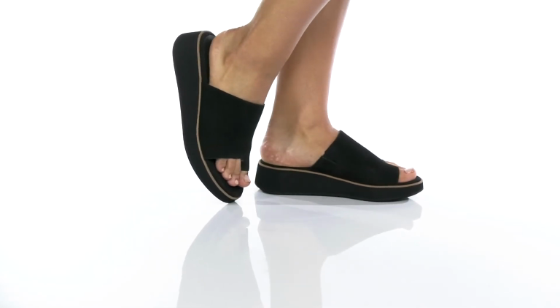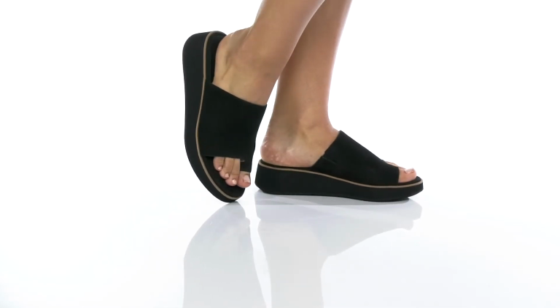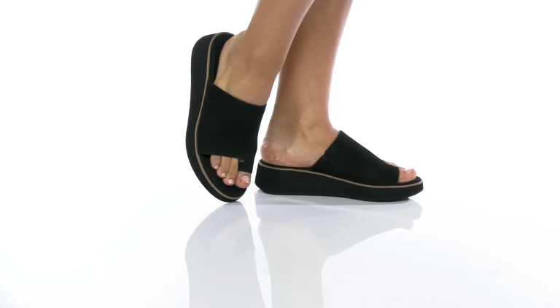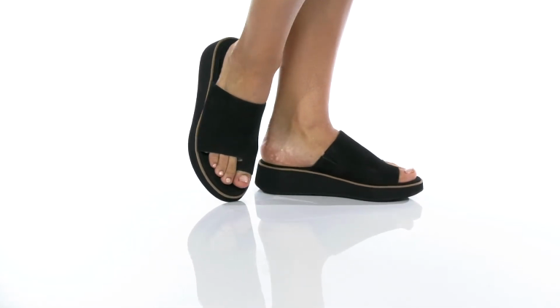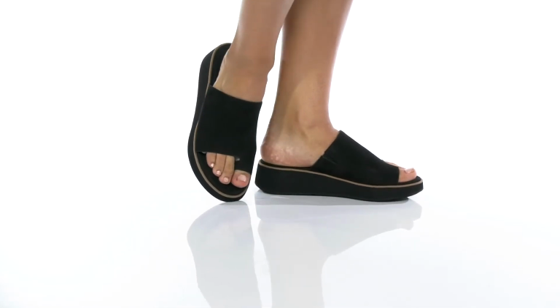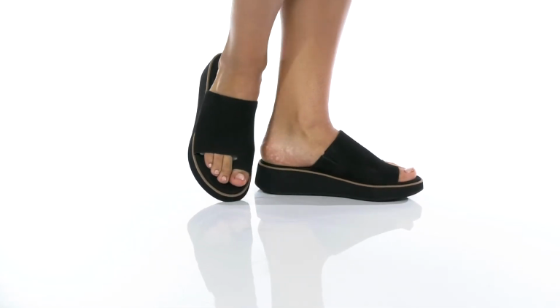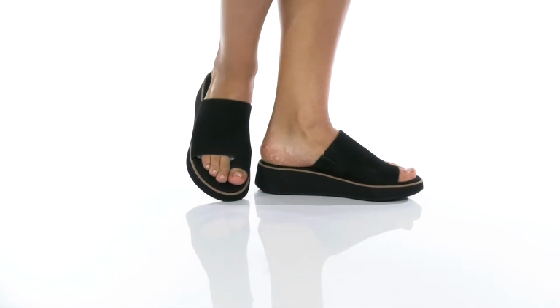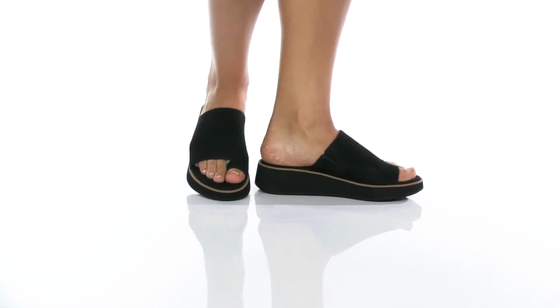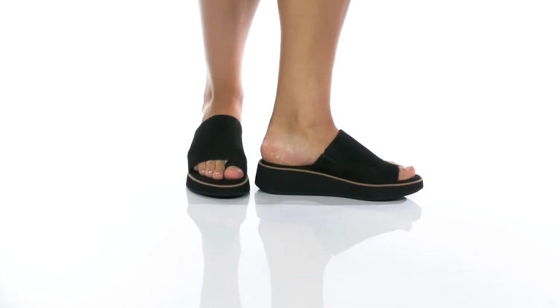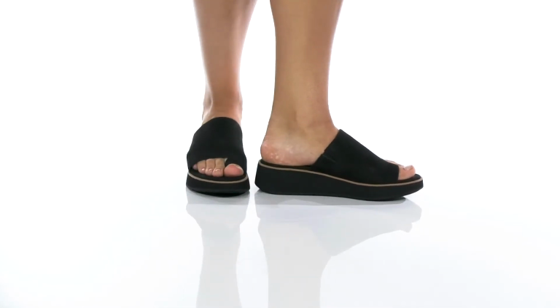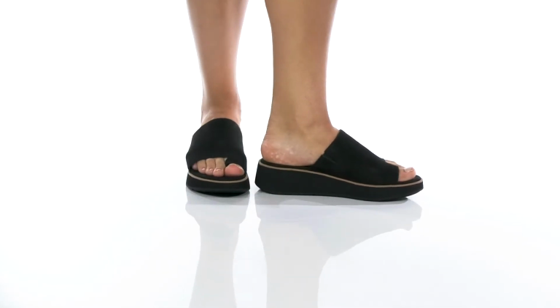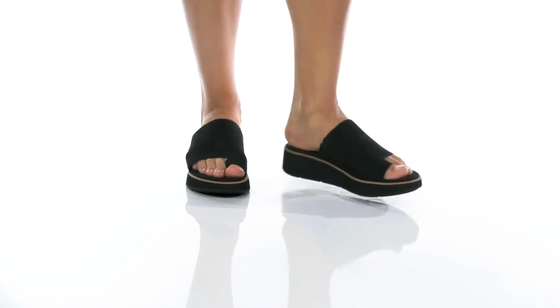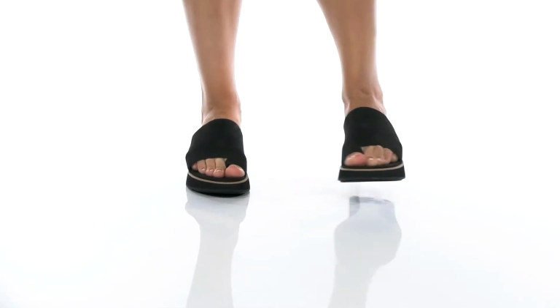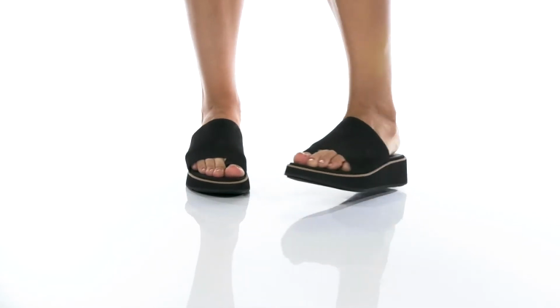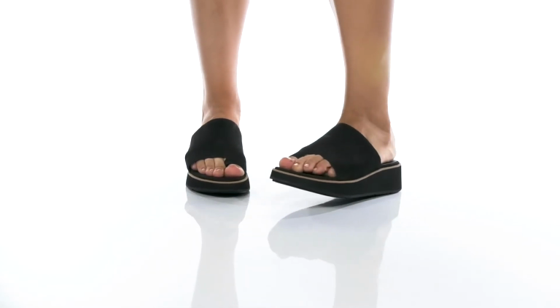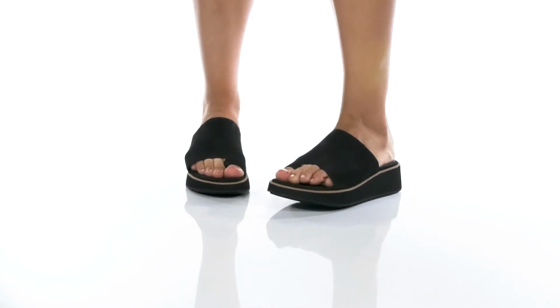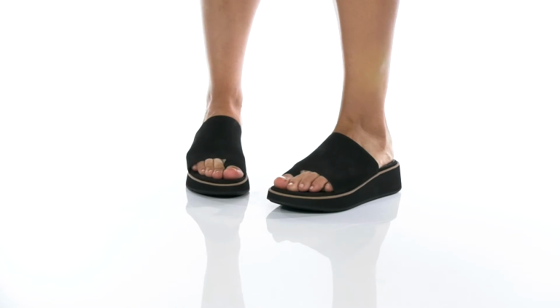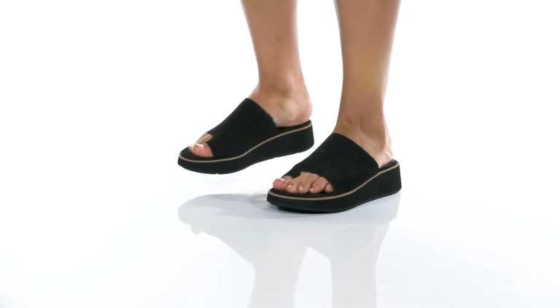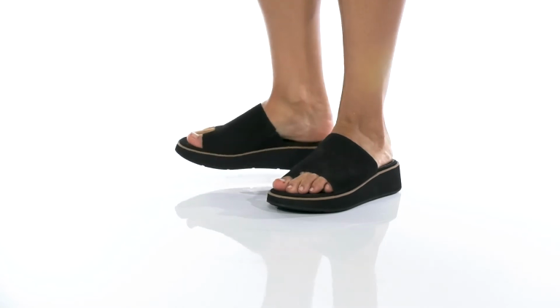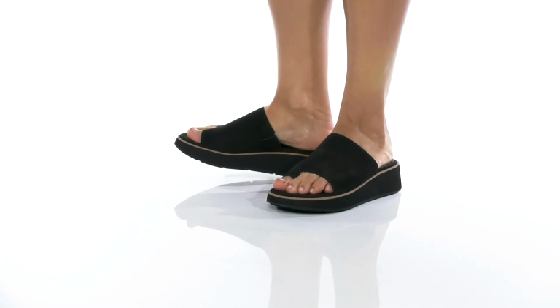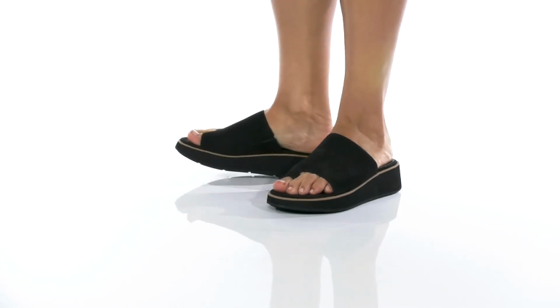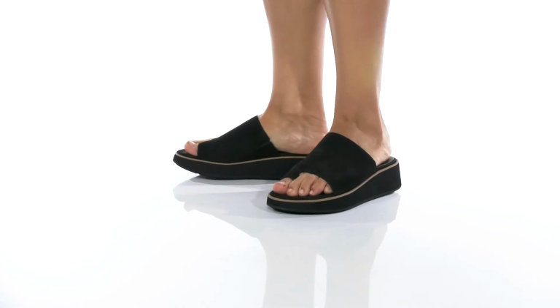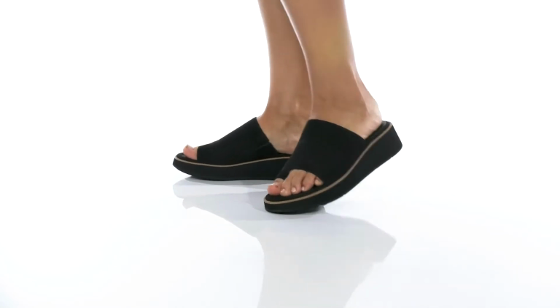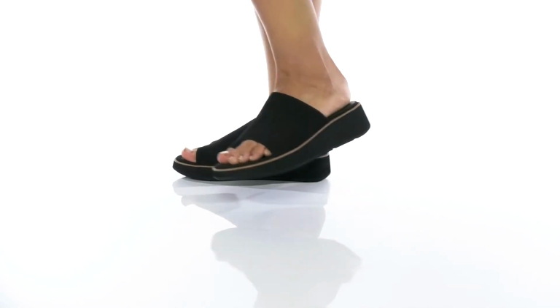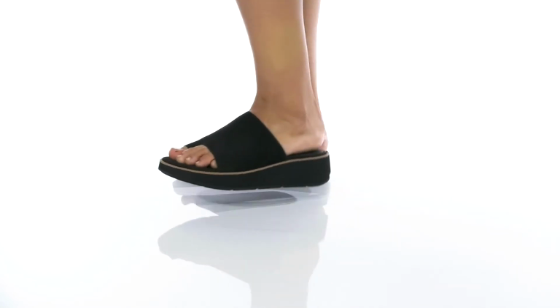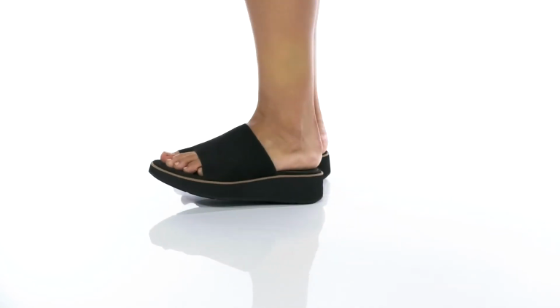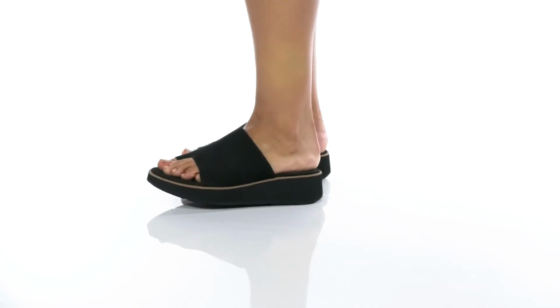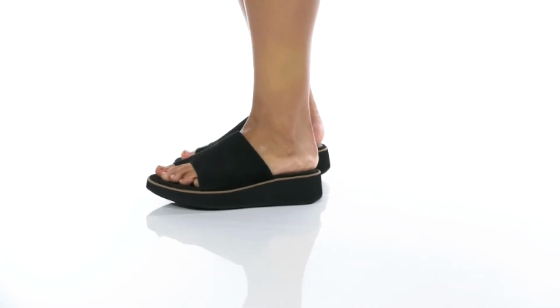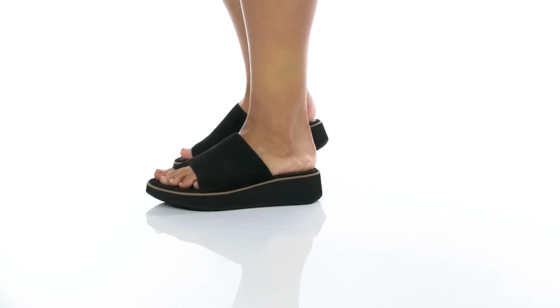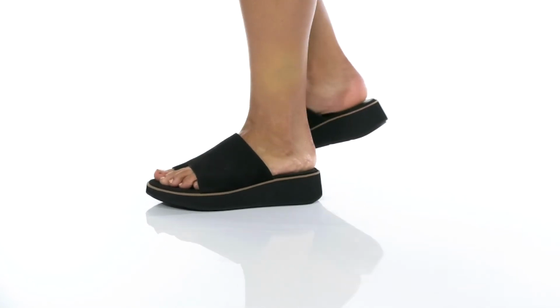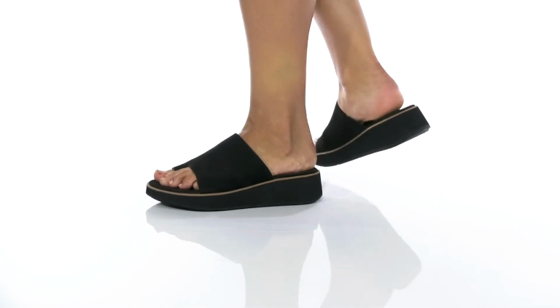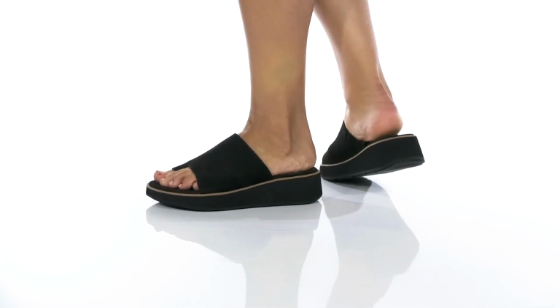This slip-on style has a suede upper with a leather inner lining. The footbed is cushioned for comfort.